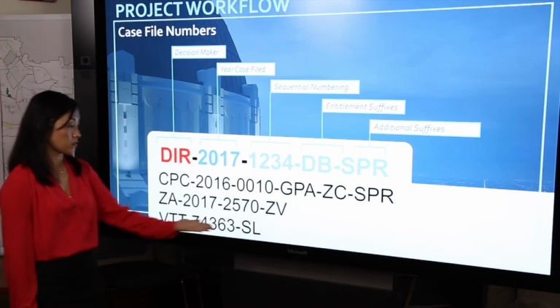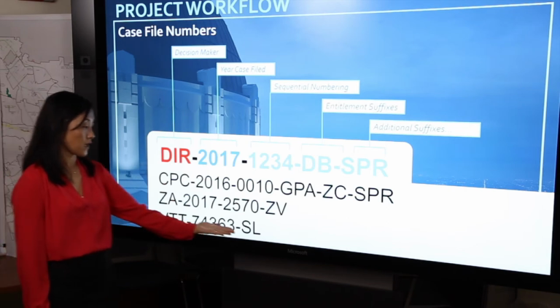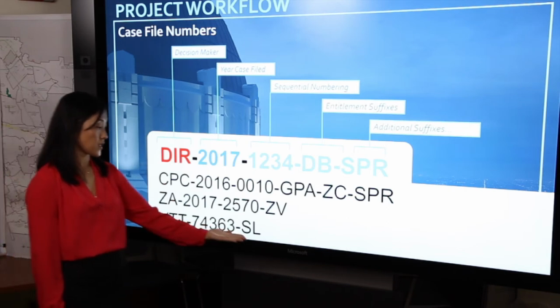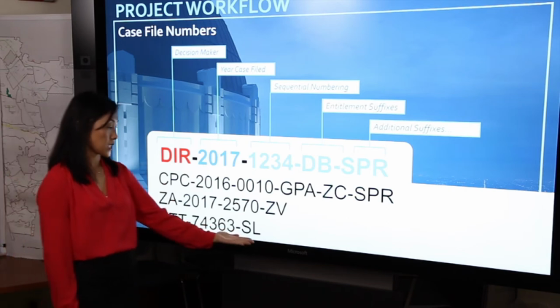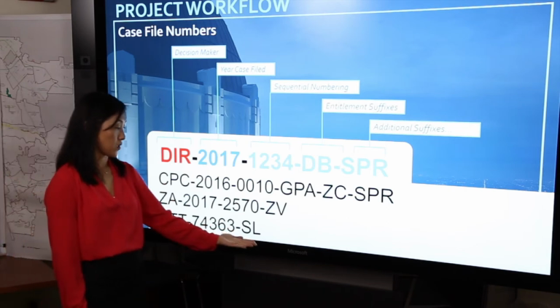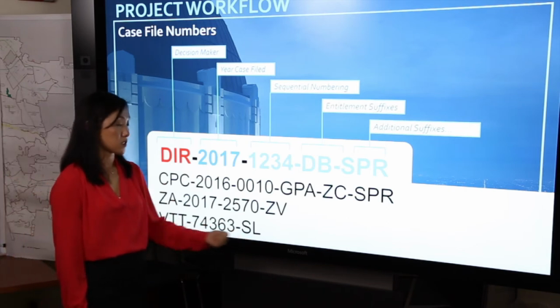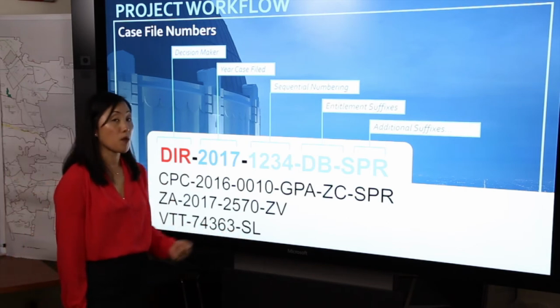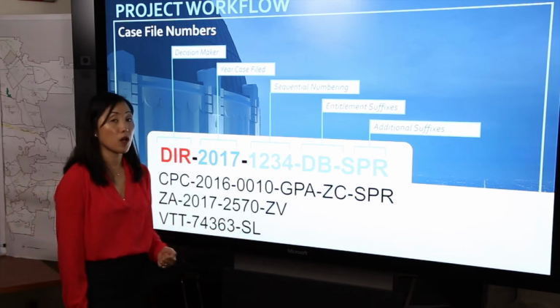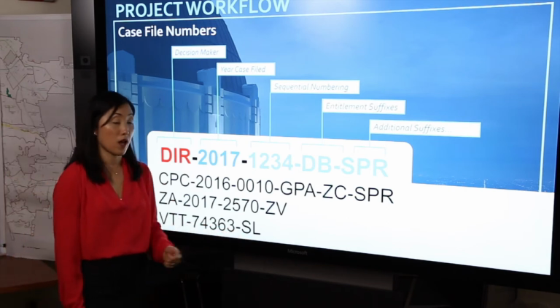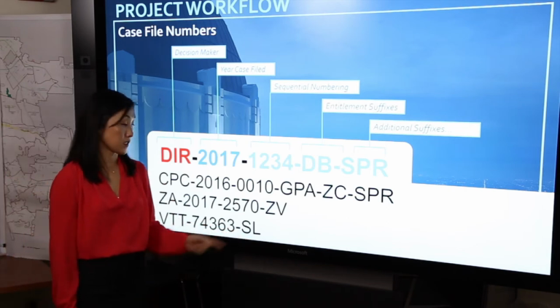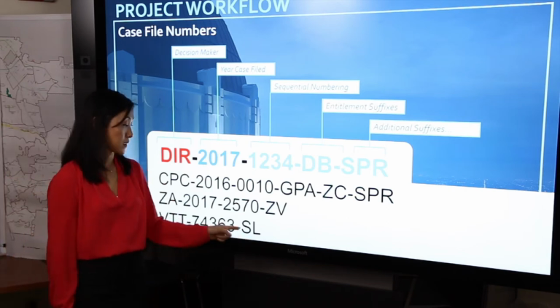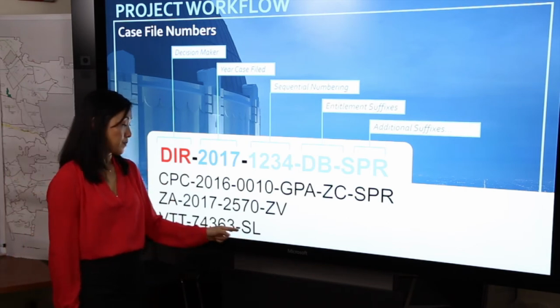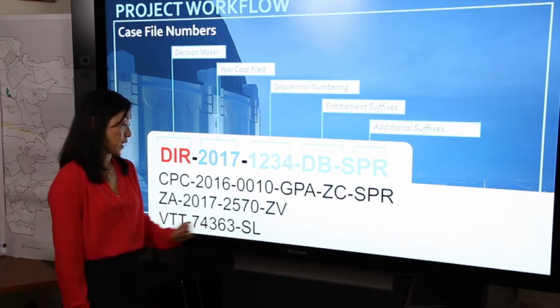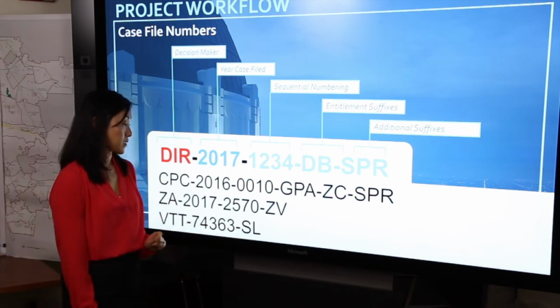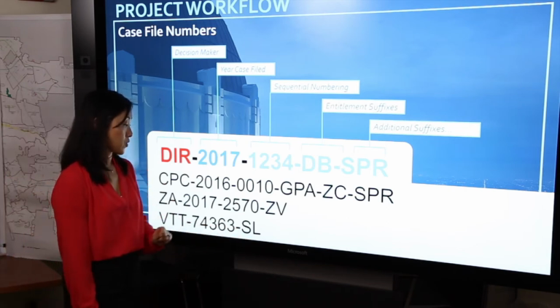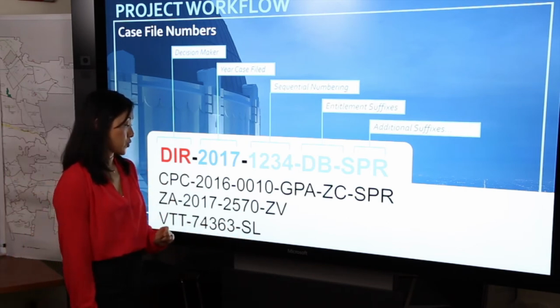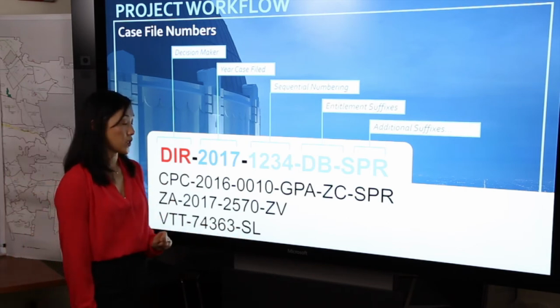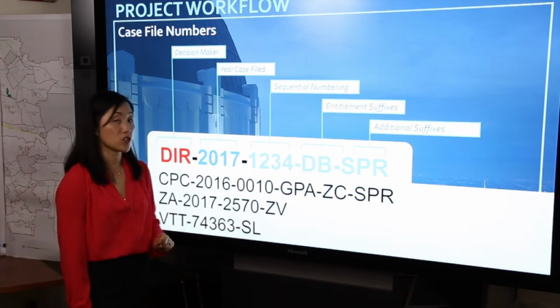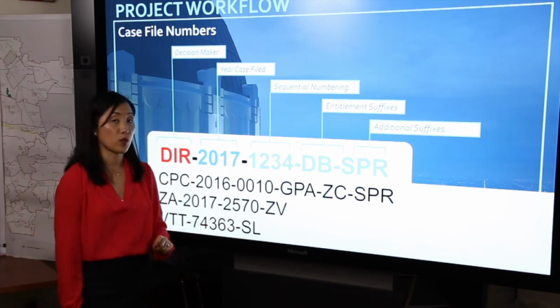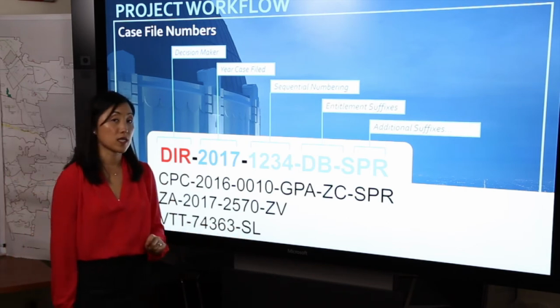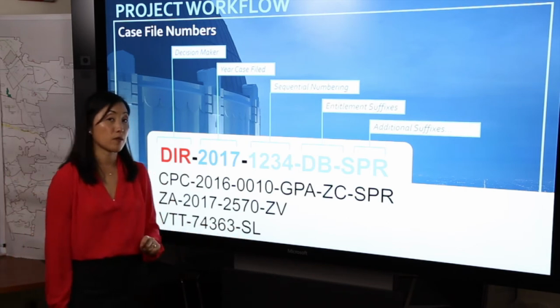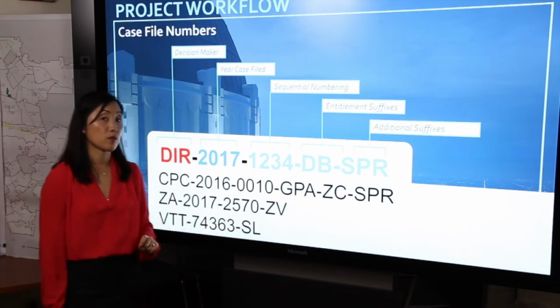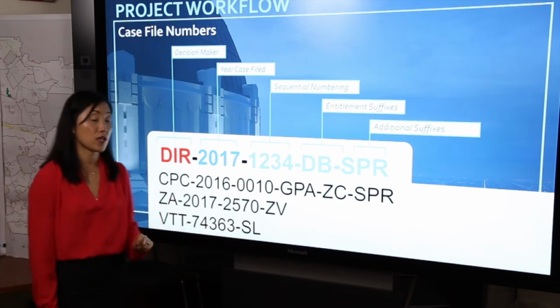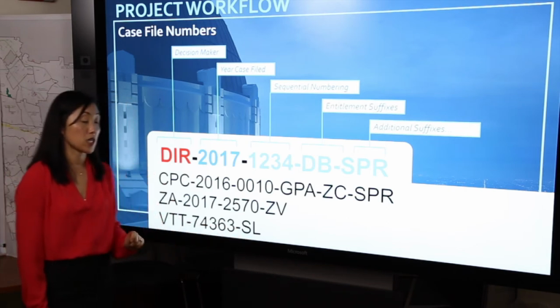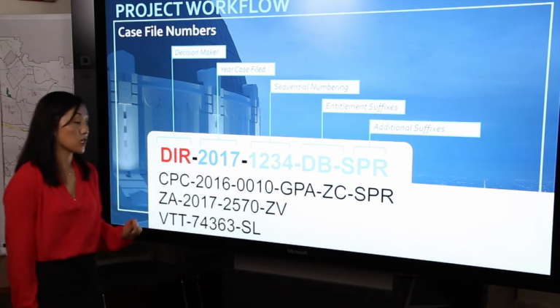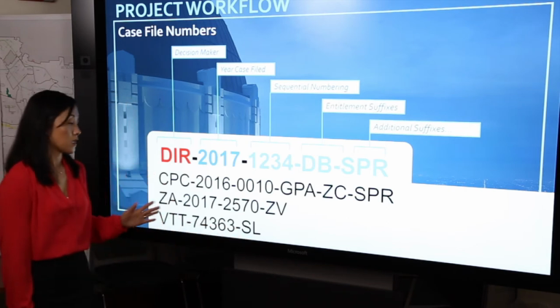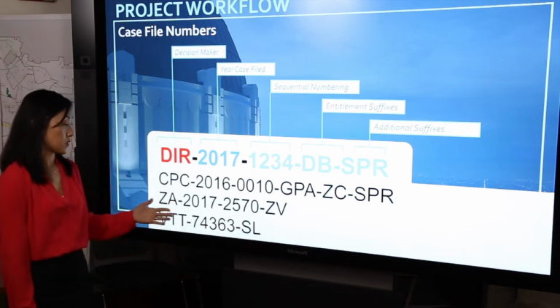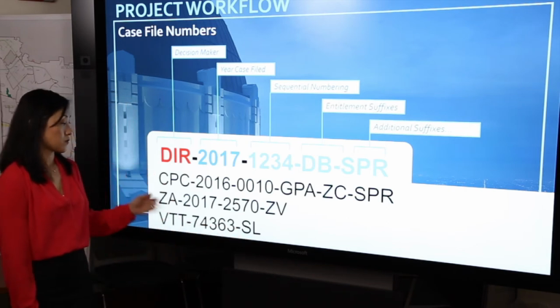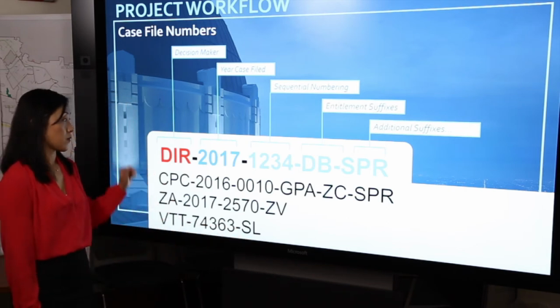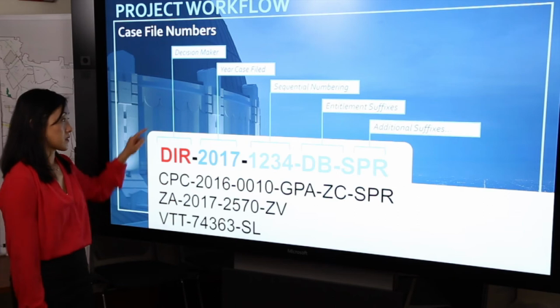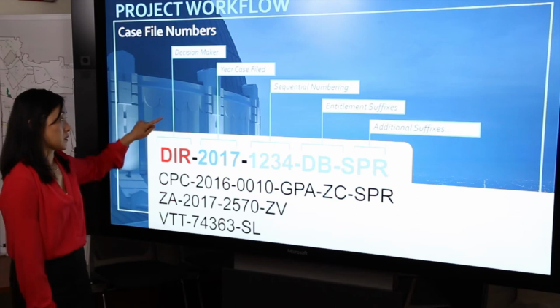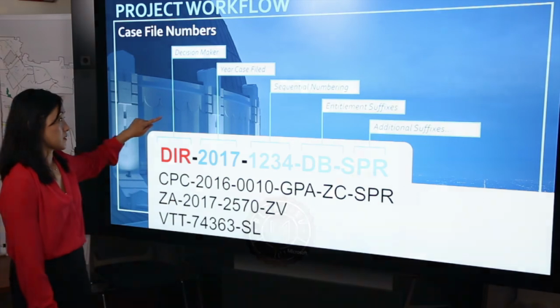You may also see cases with a prefix that stands for vesting tentative tract. Many of our subdivision cases that are tract maps or vesting tentative tract maps will have this prefix. The suffix here — small lots — is a clue into what type of project this request is.